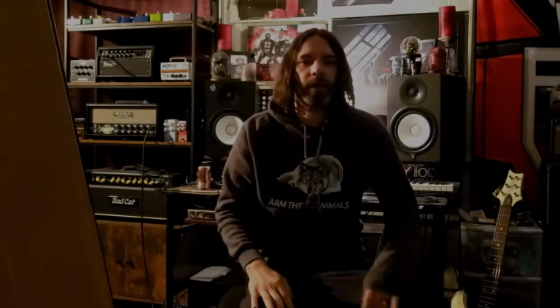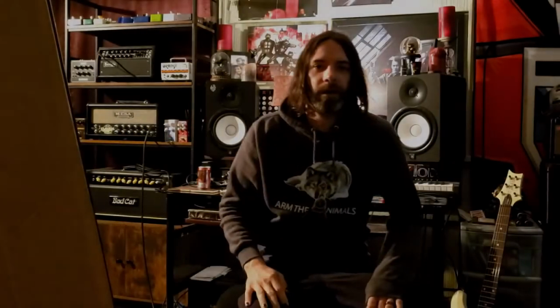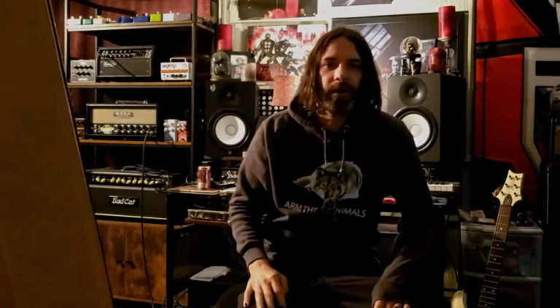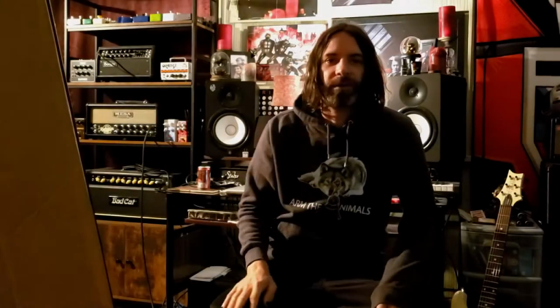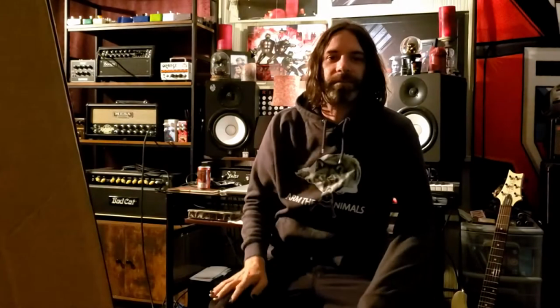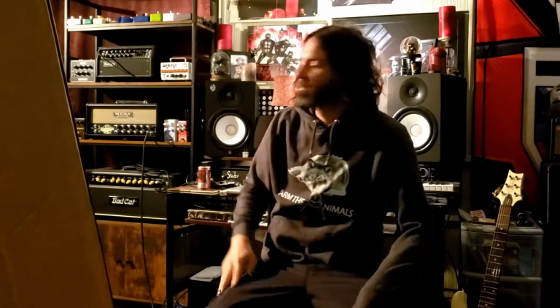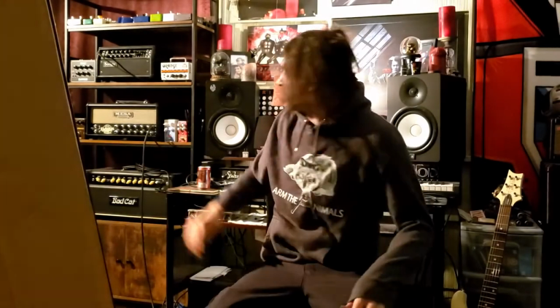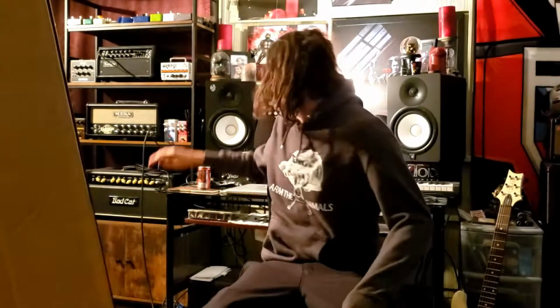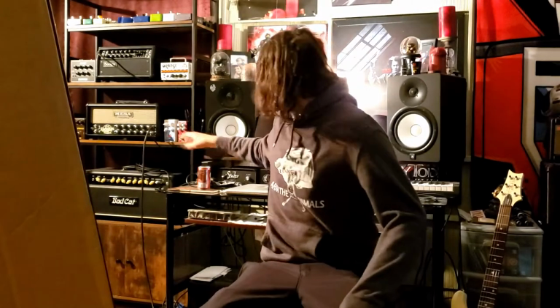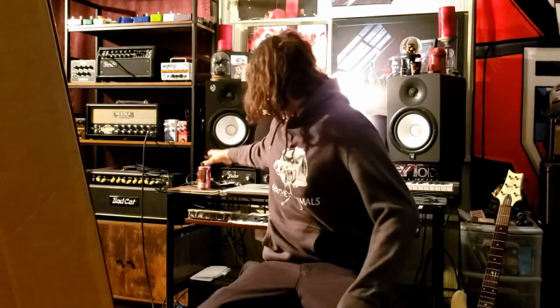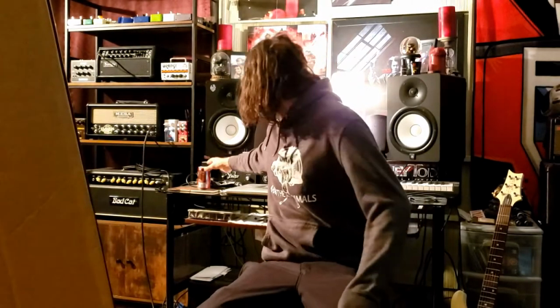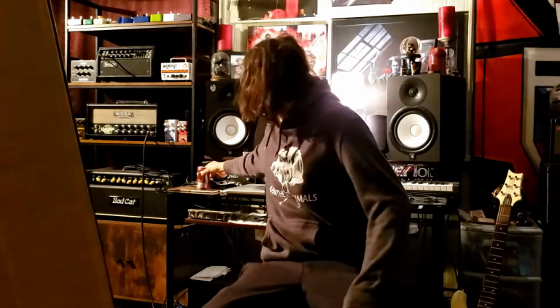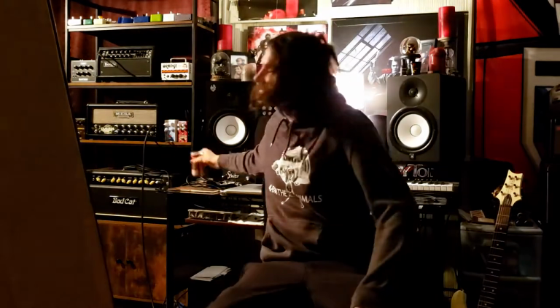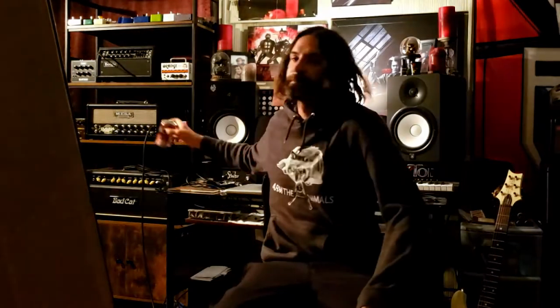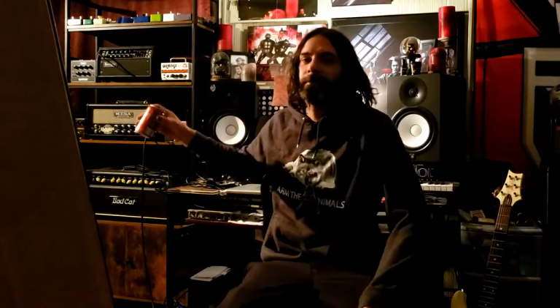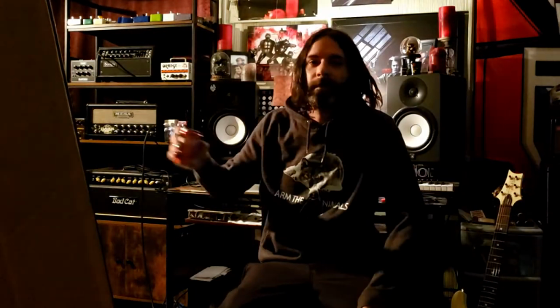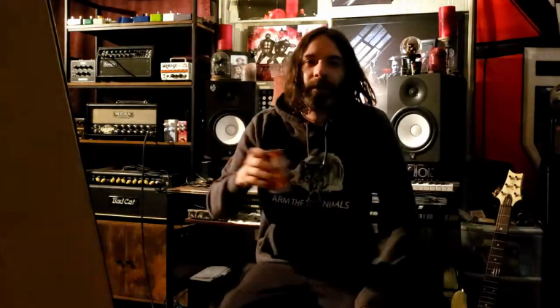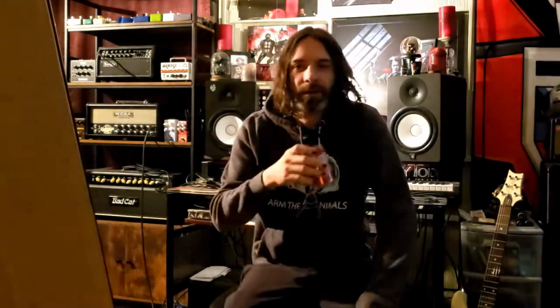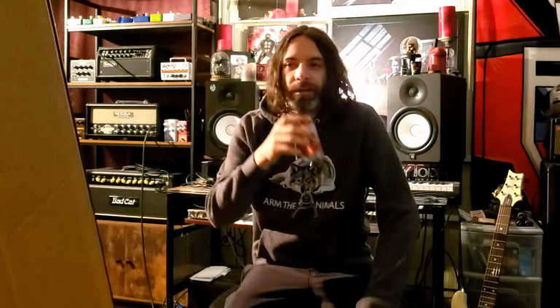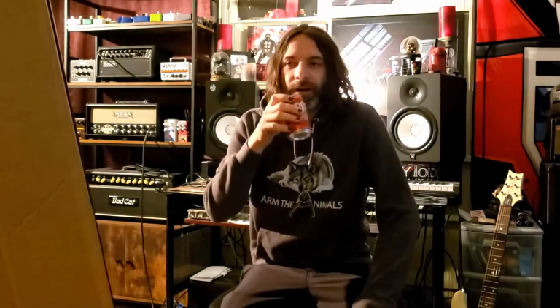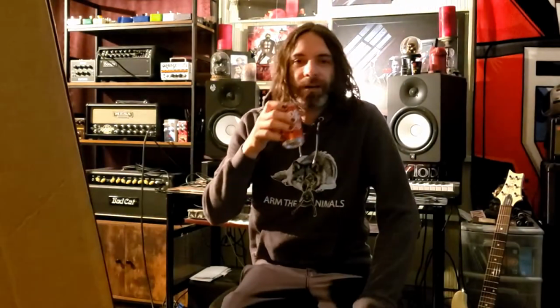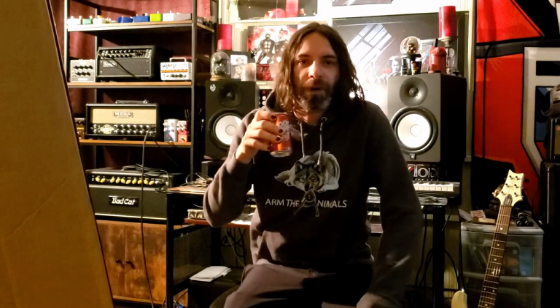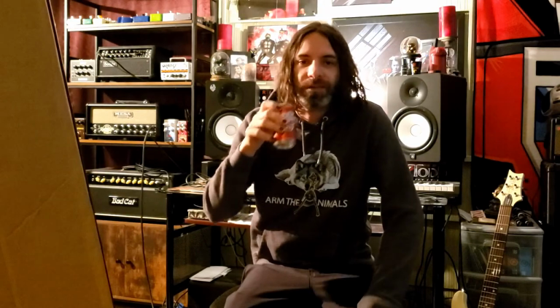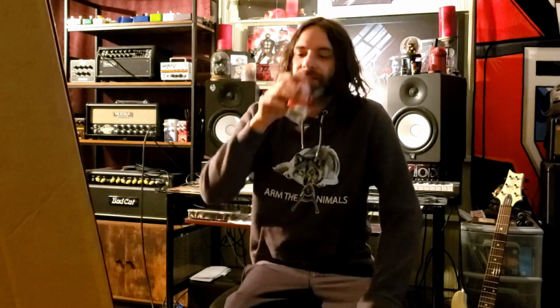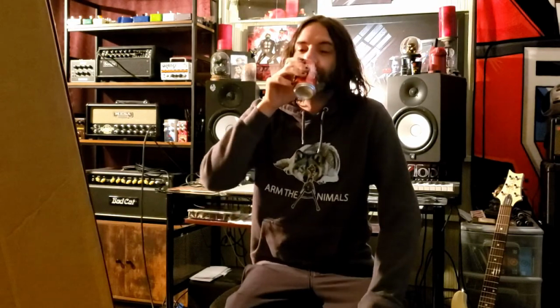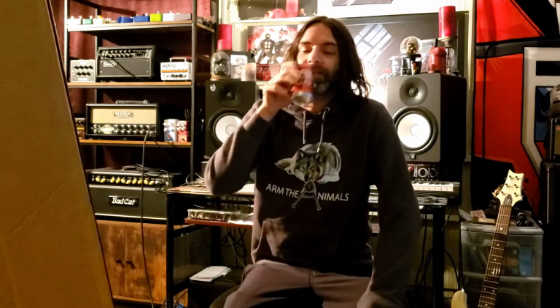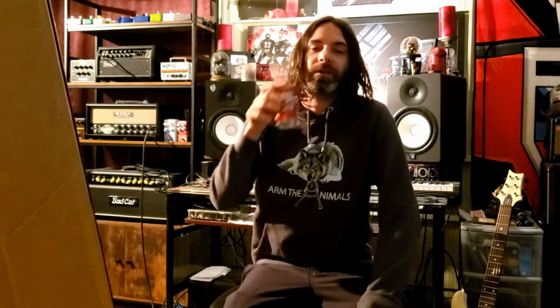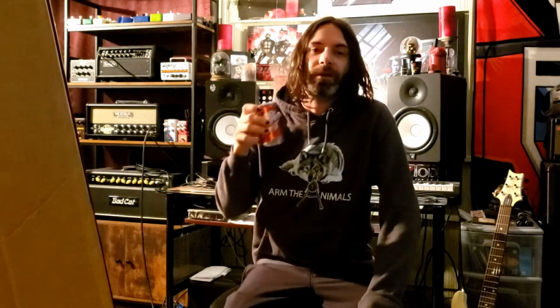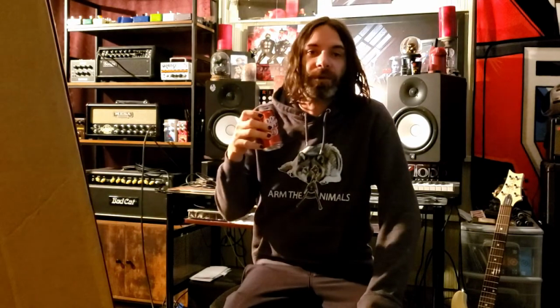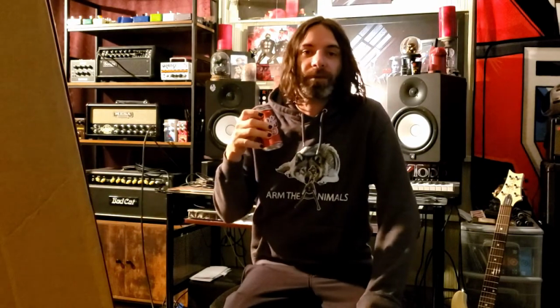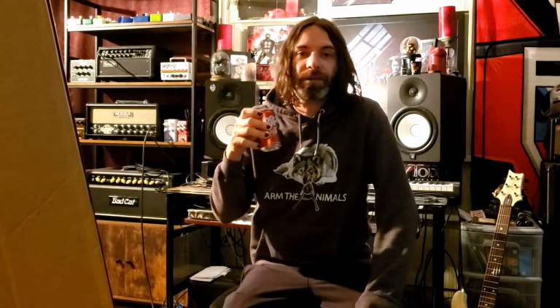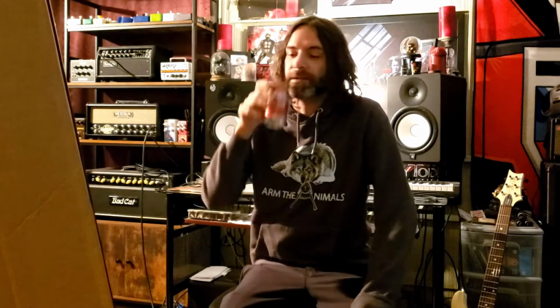Hey, what's up? I got a new bass, so I'm gonna unbox it.